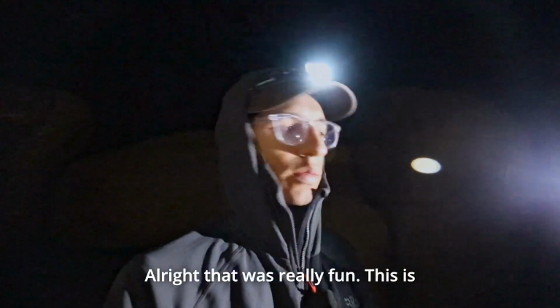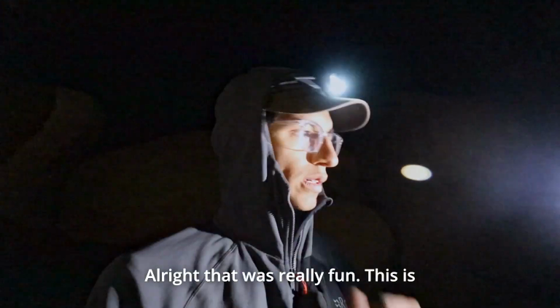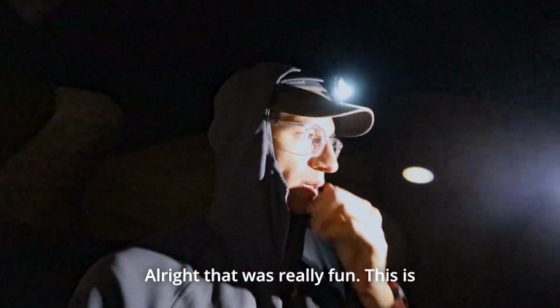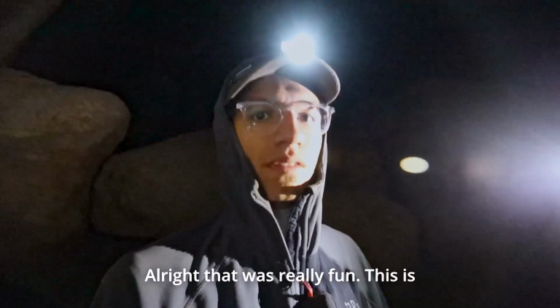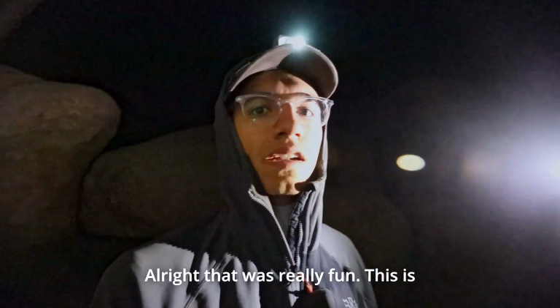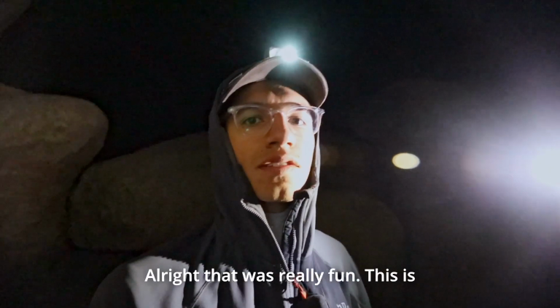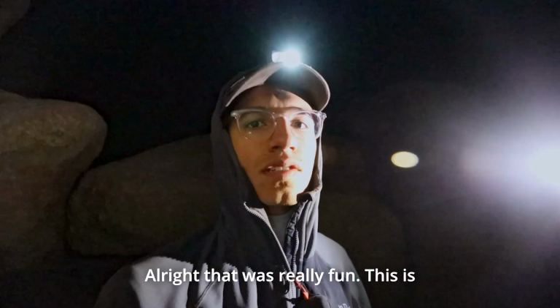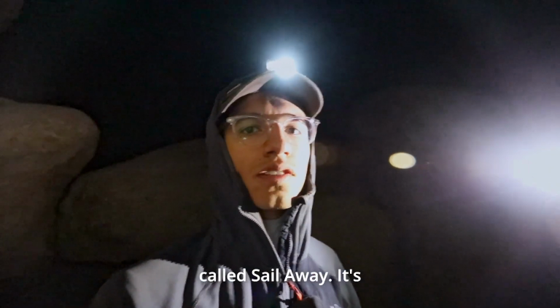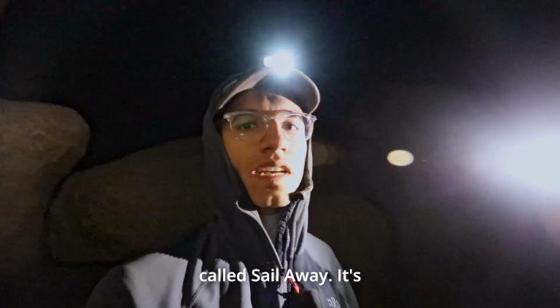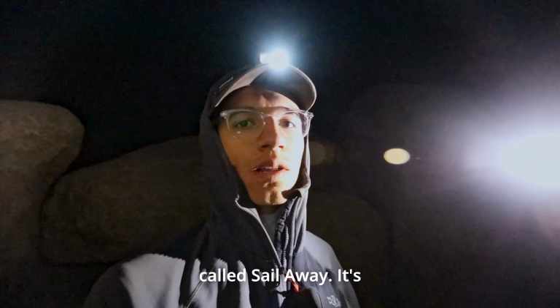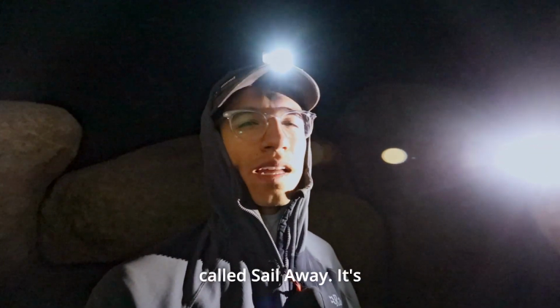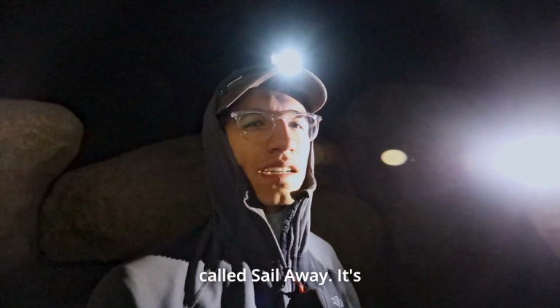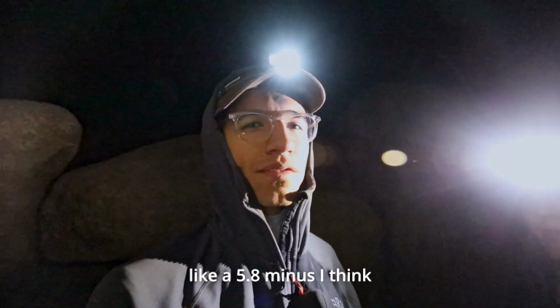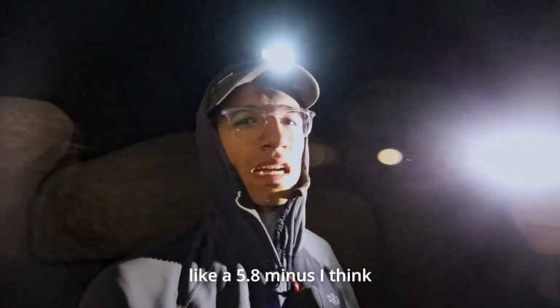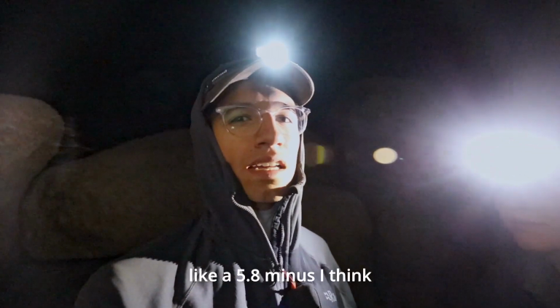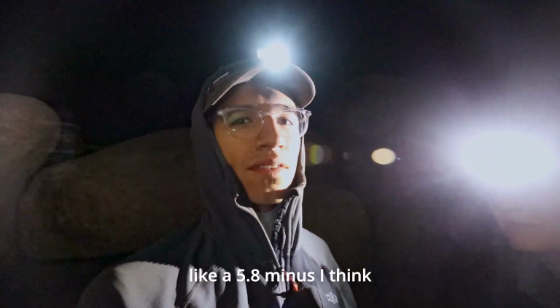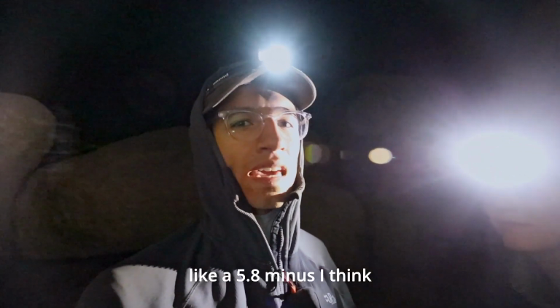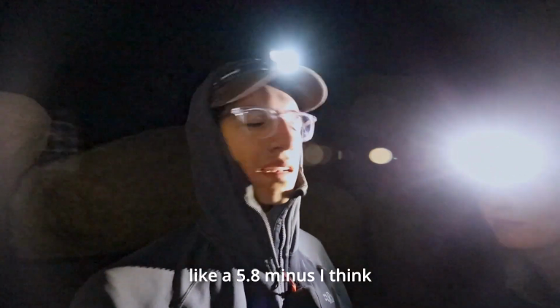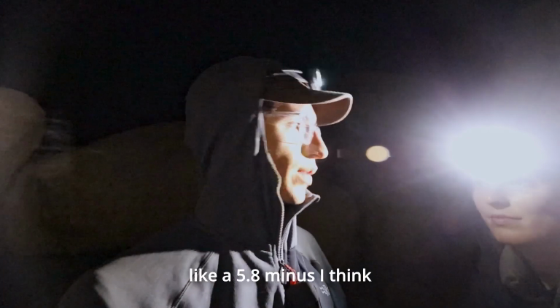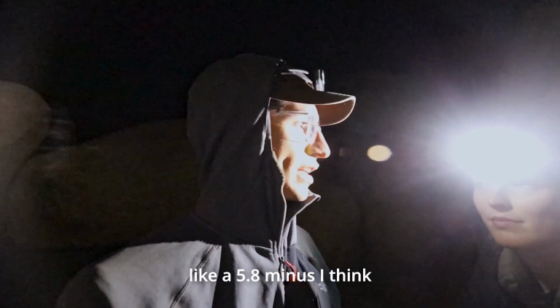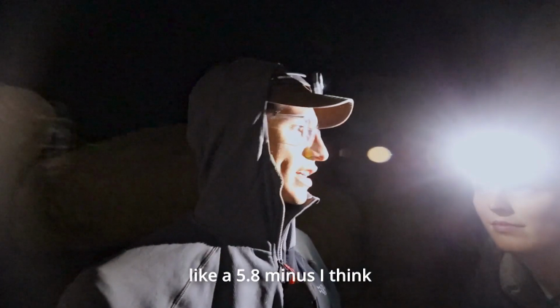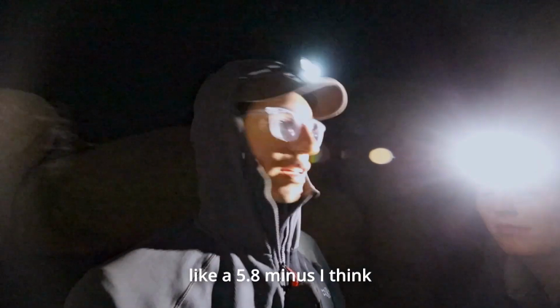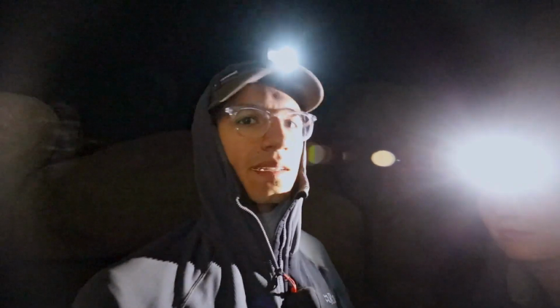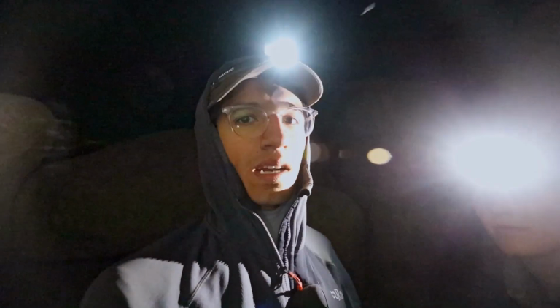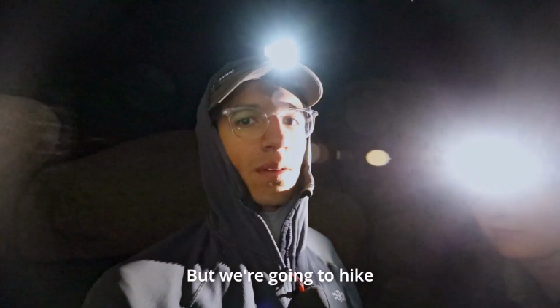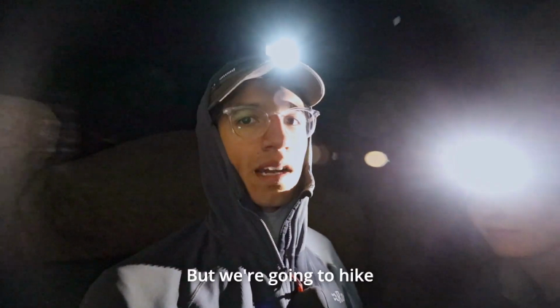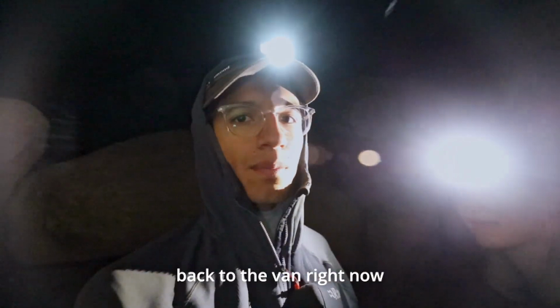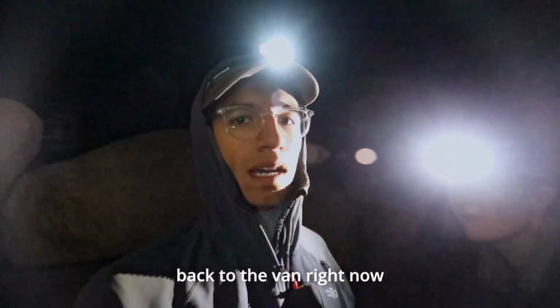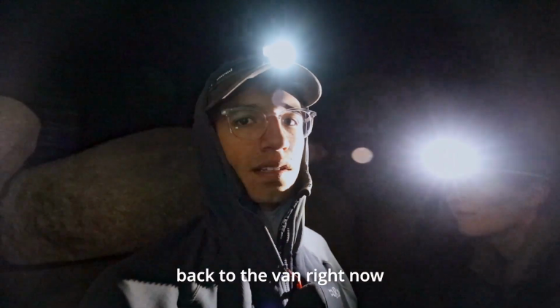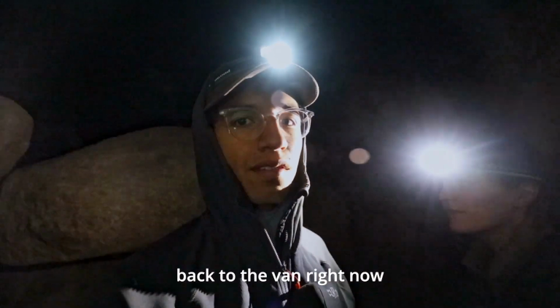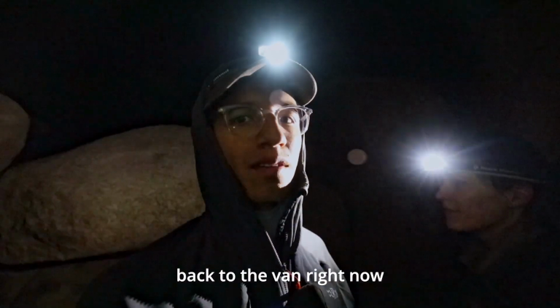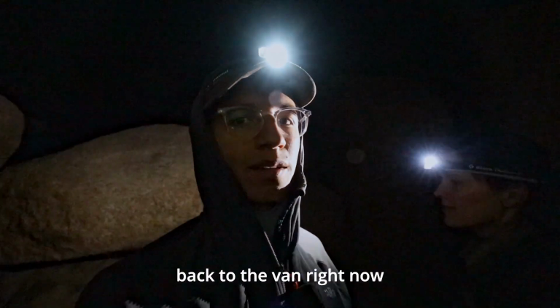That was really fun. This is called Sail Away — it's like a 5.8 minus, I think. We're going to hike back to the van right now.